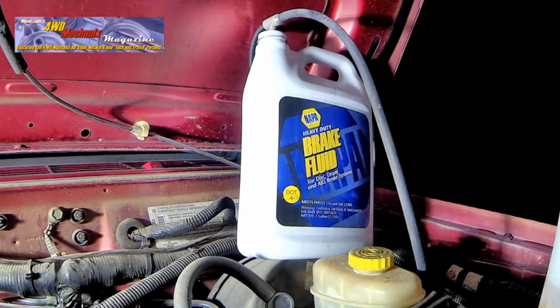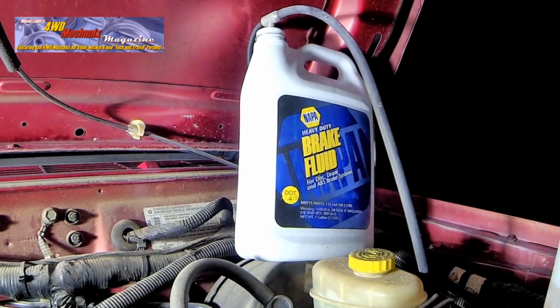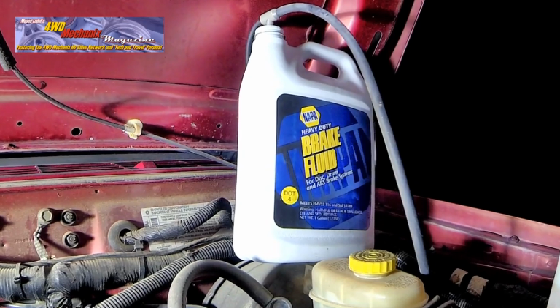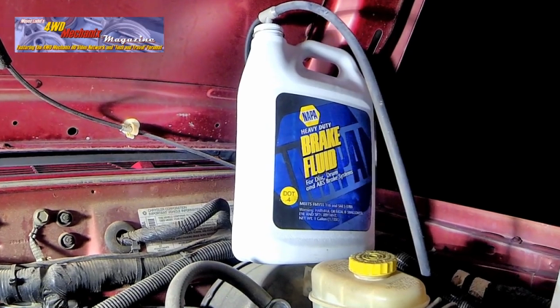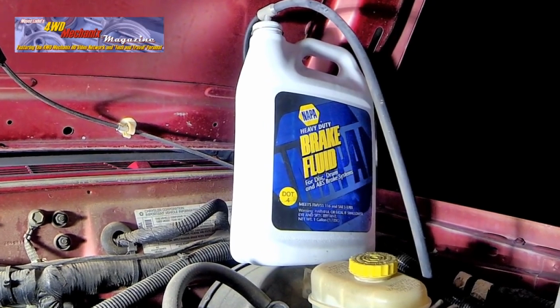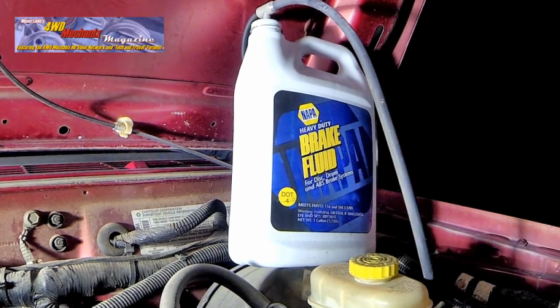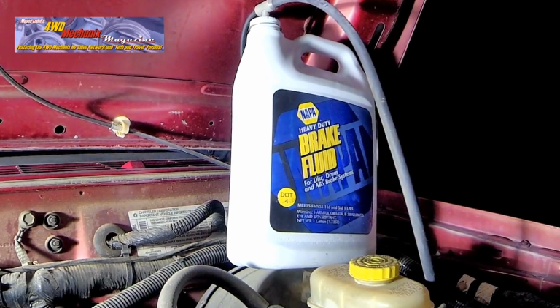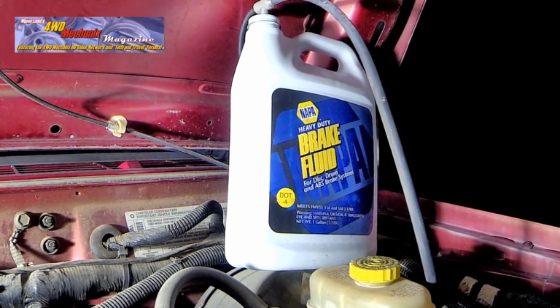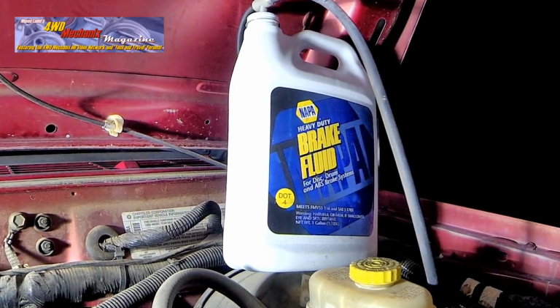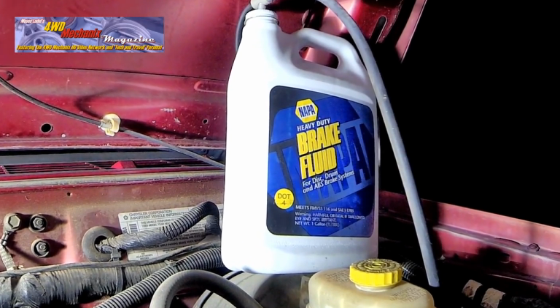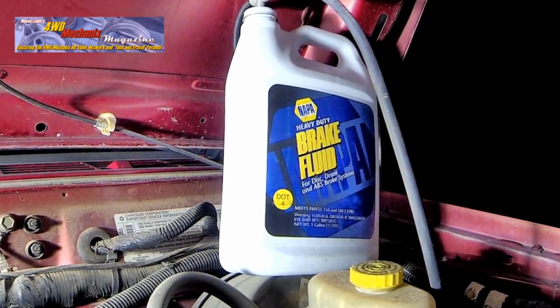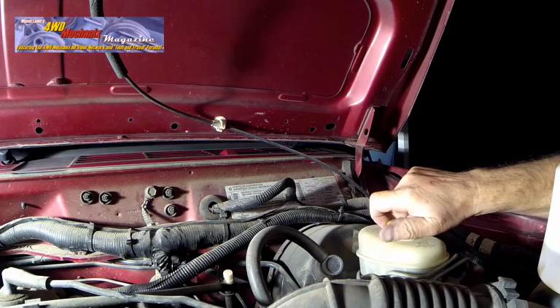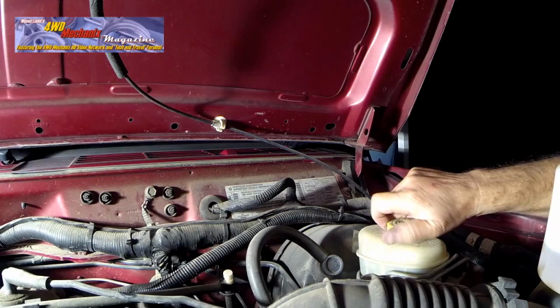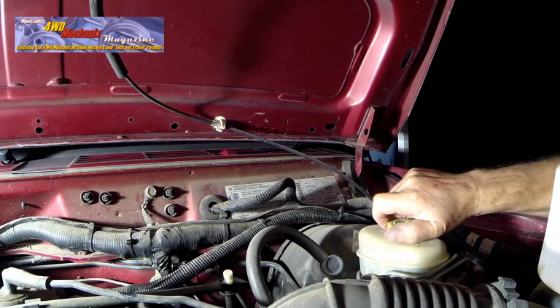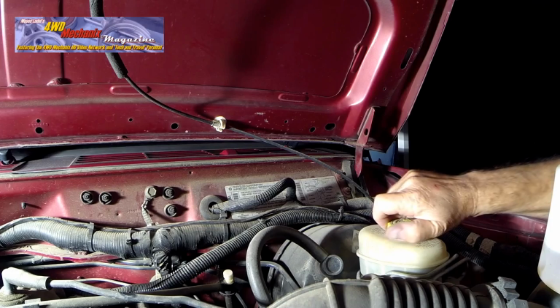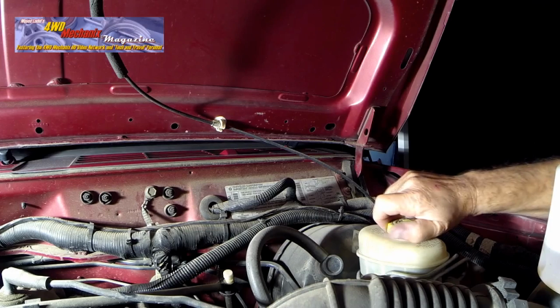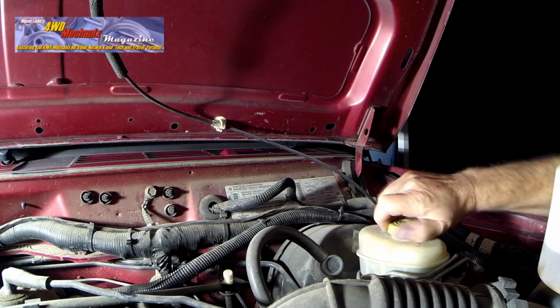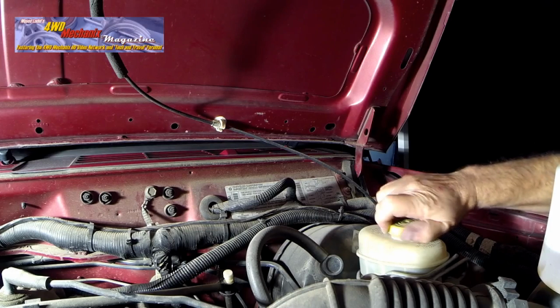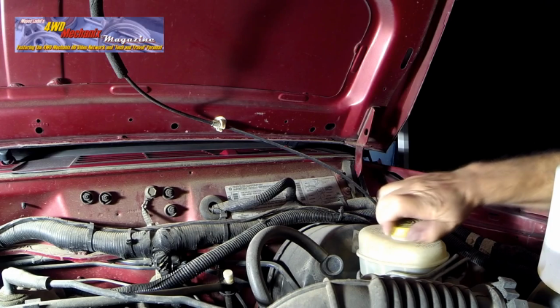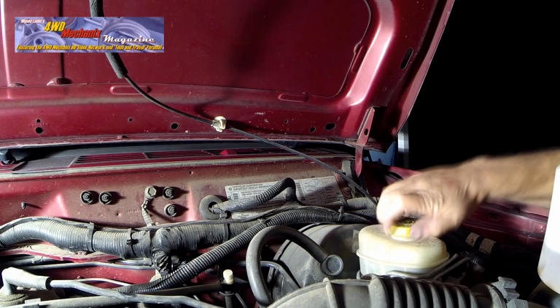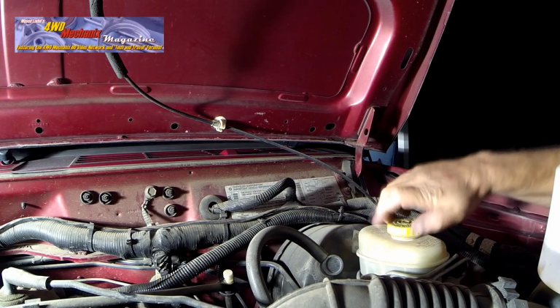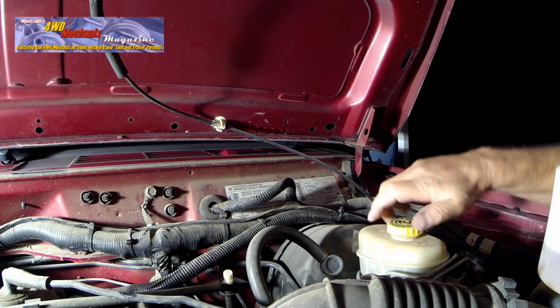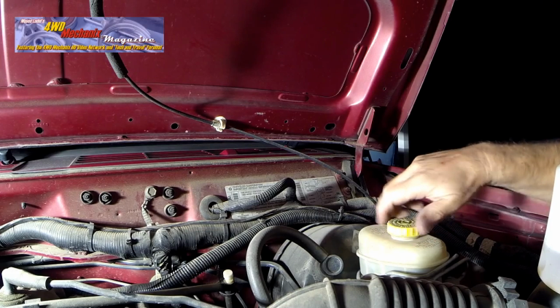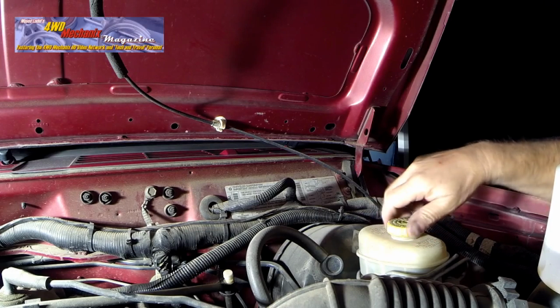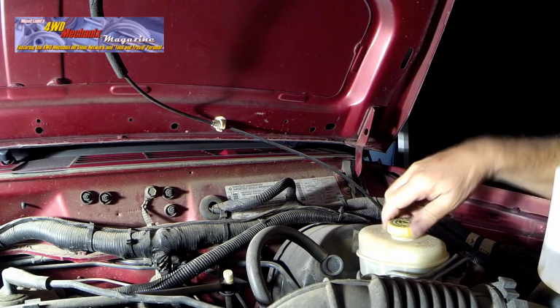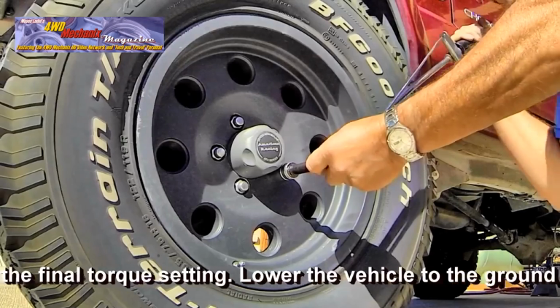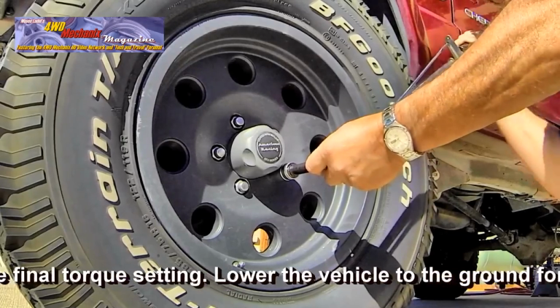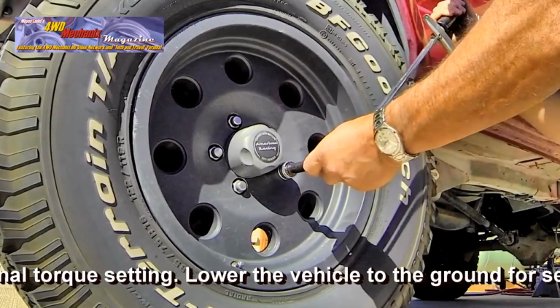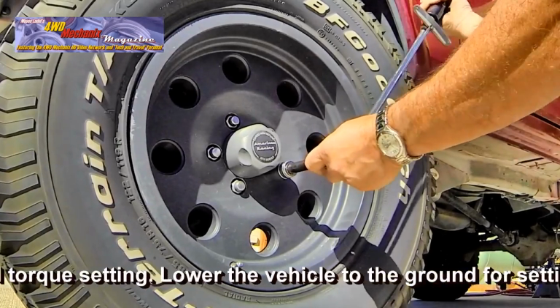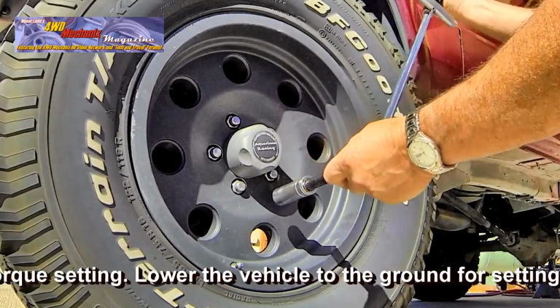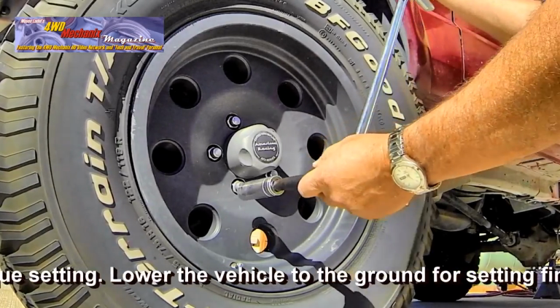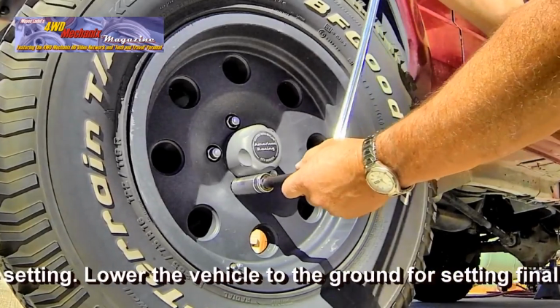Always use the recommended brake fluid. Do not allow debris to fall into the master cylinder. Torque the wheel nuts in a cross pattern.